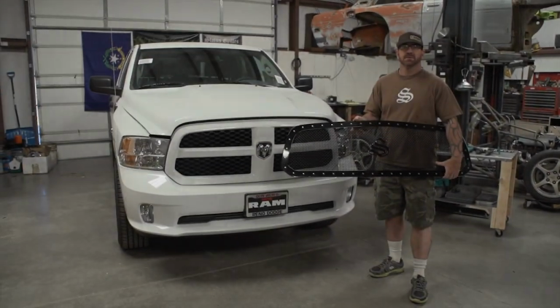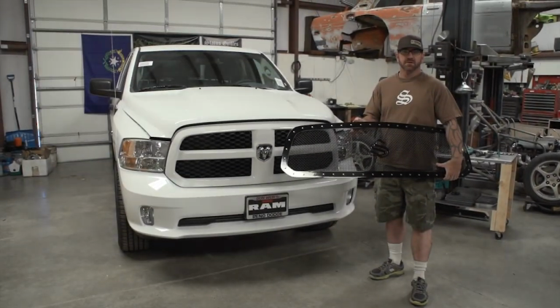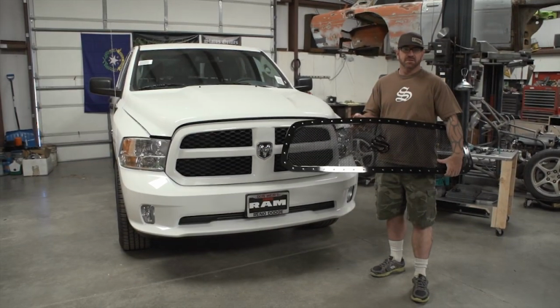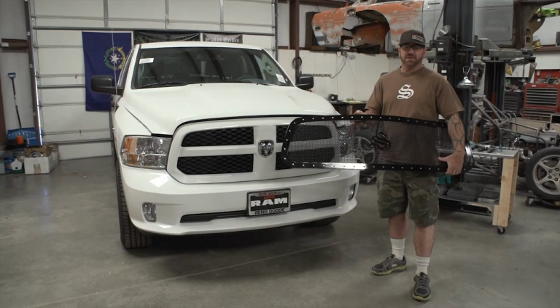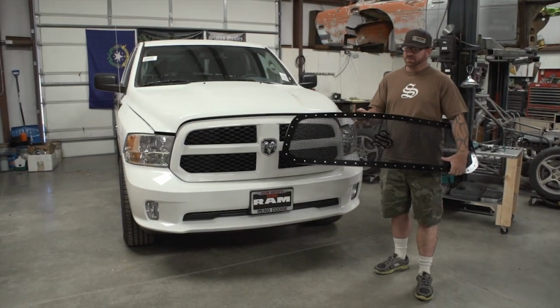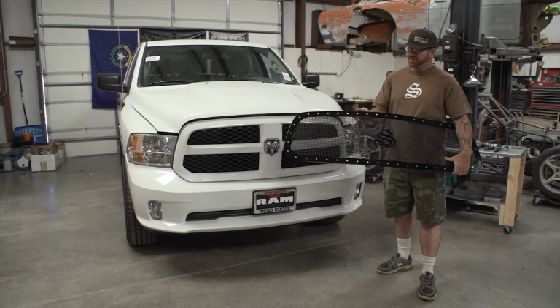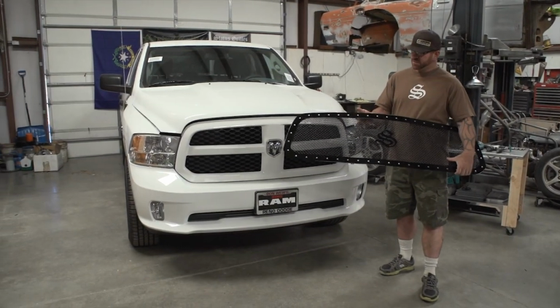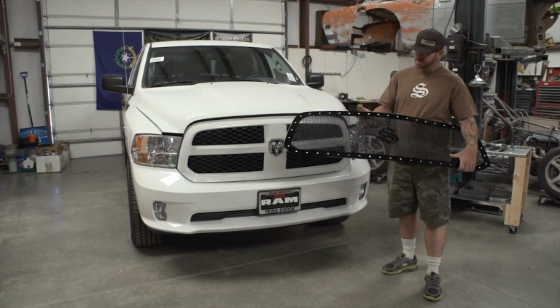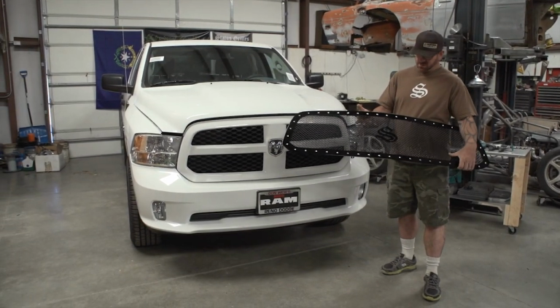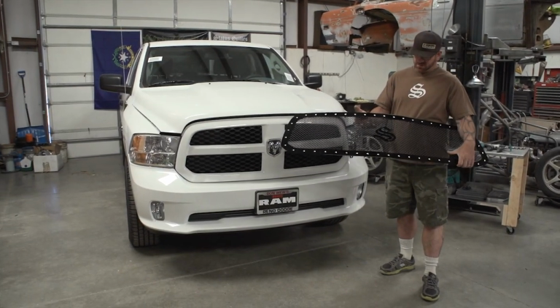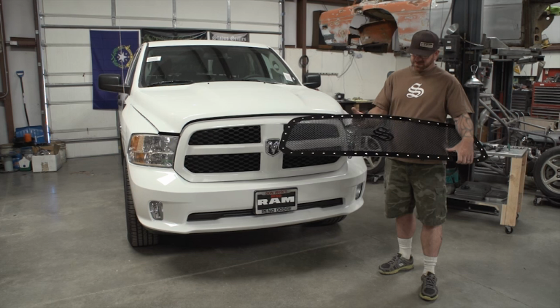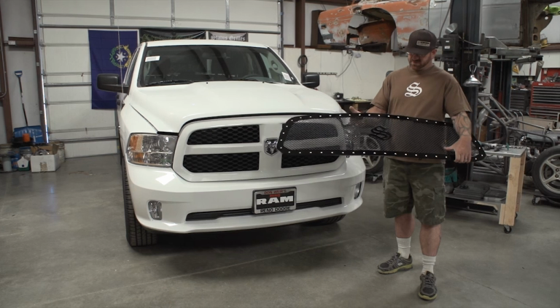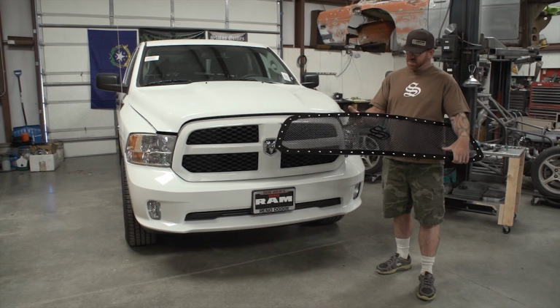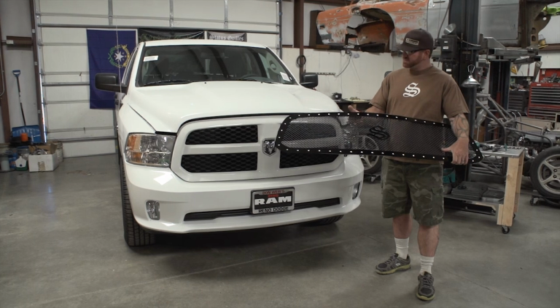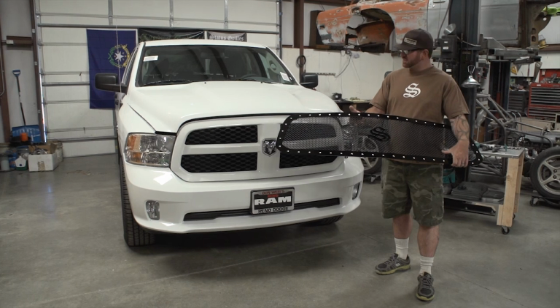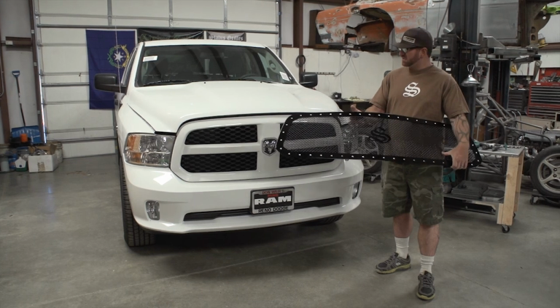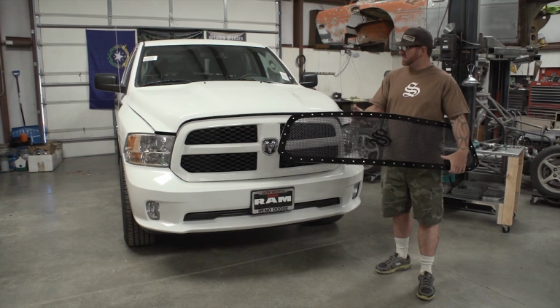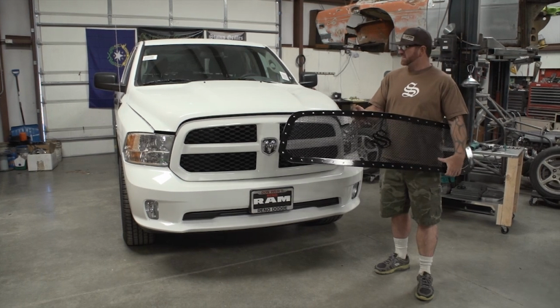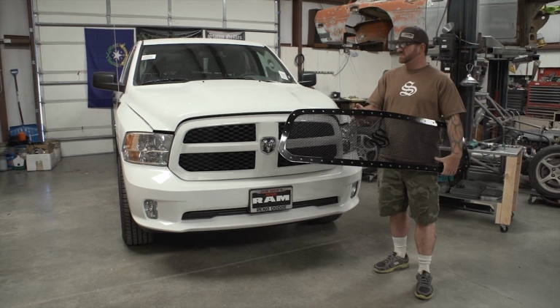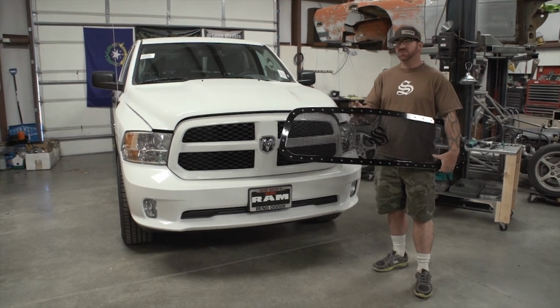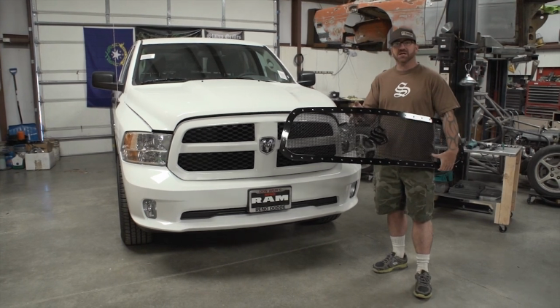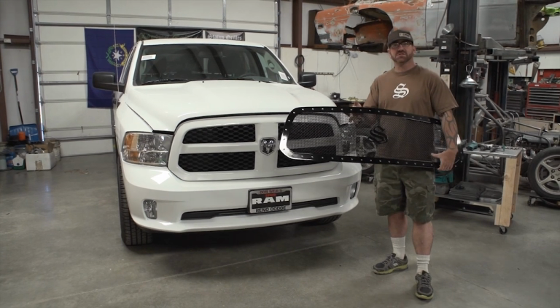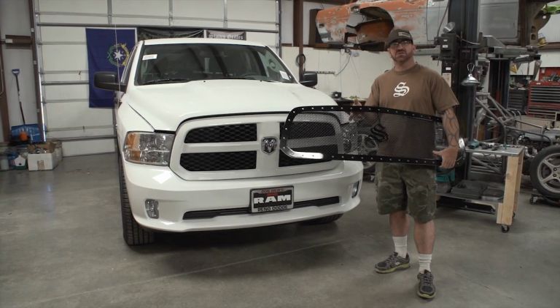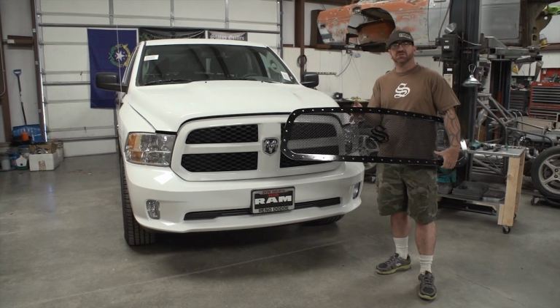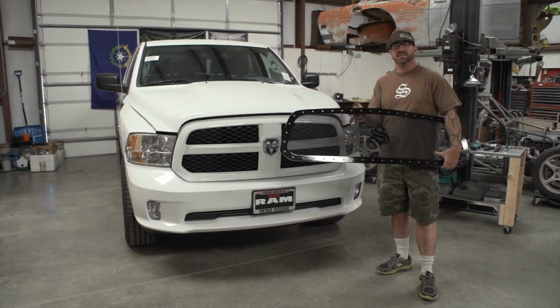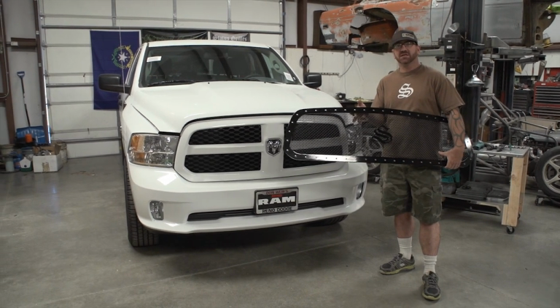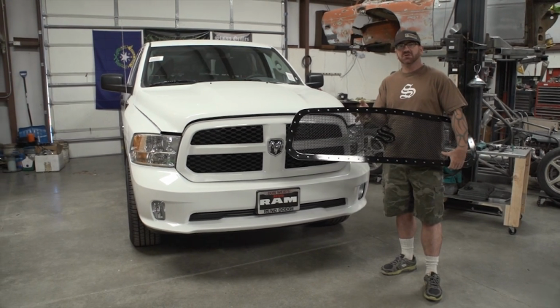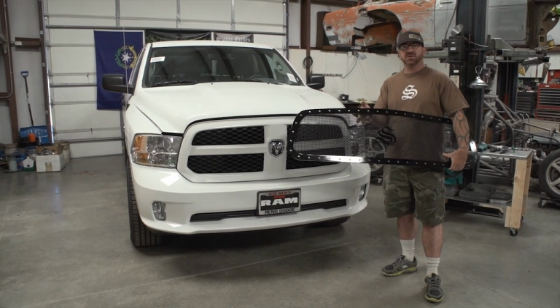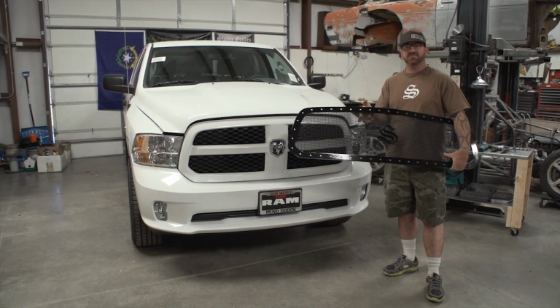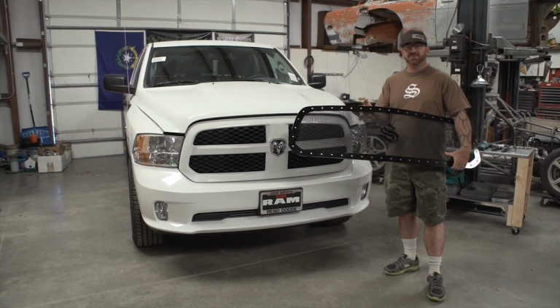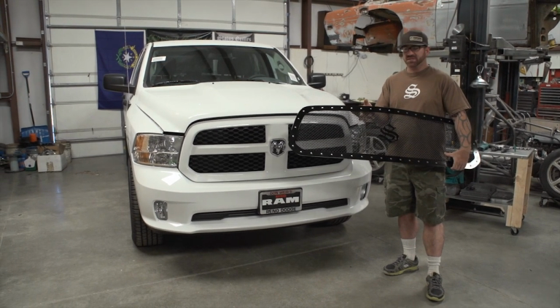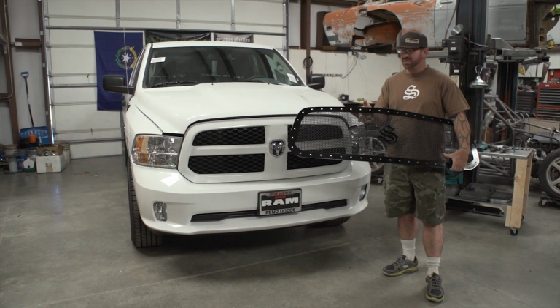Today we're doing an install with the Status Grill on the 2013 Dodge Ram 1500.